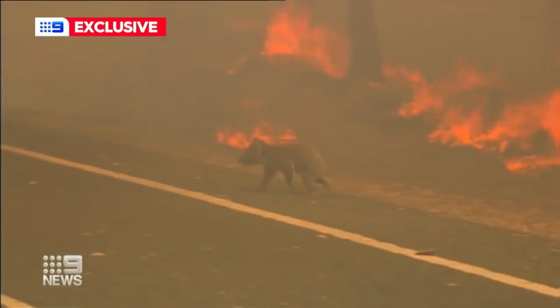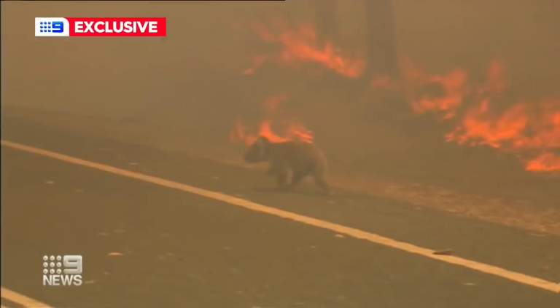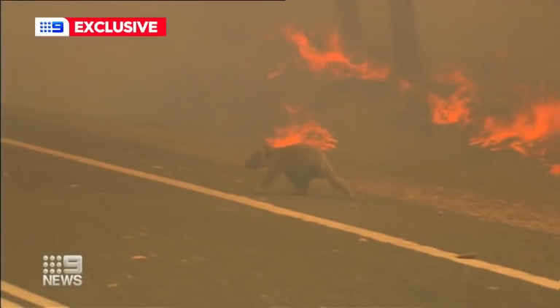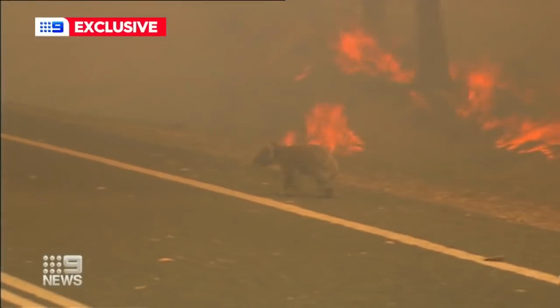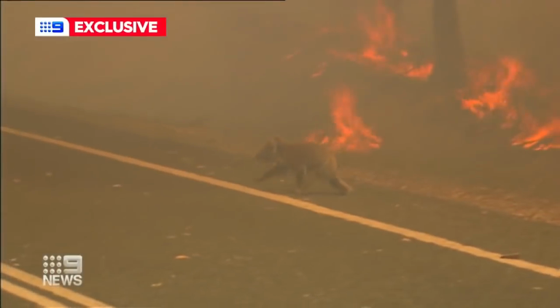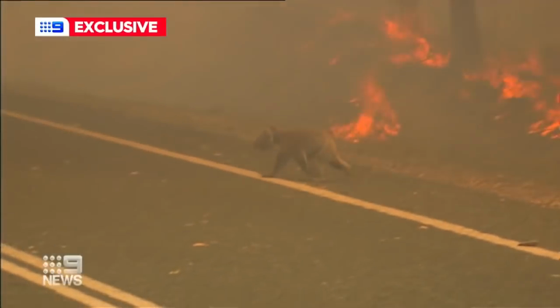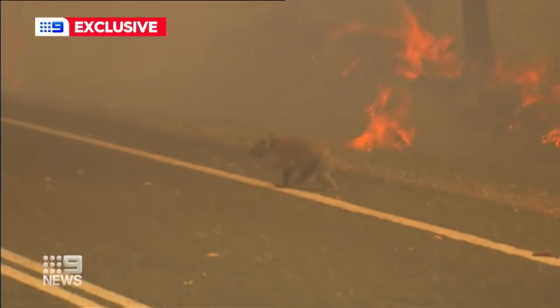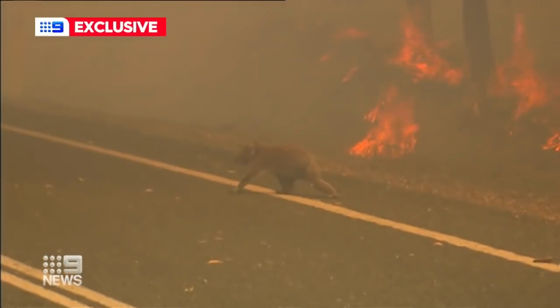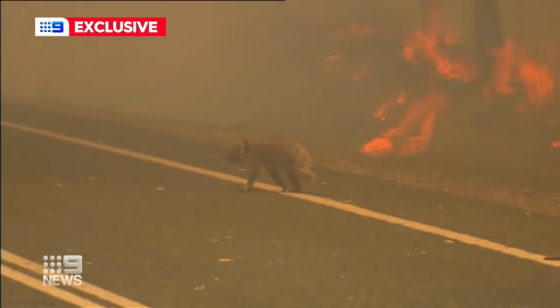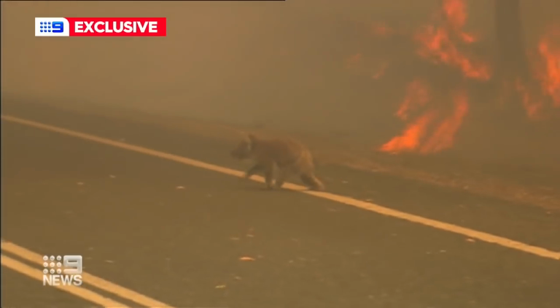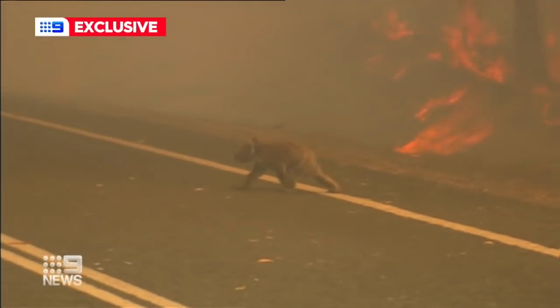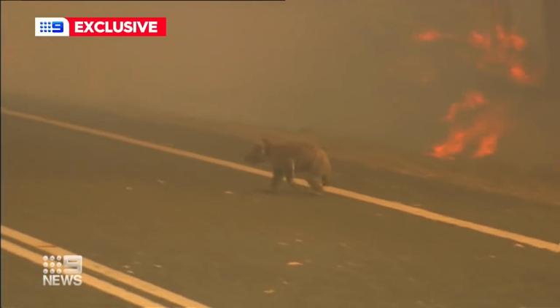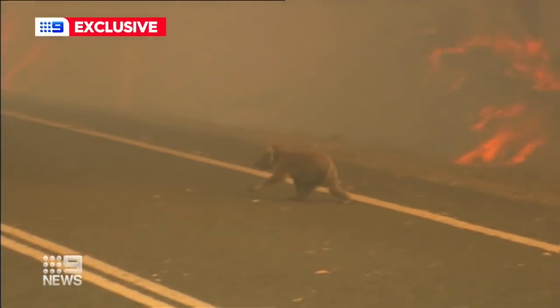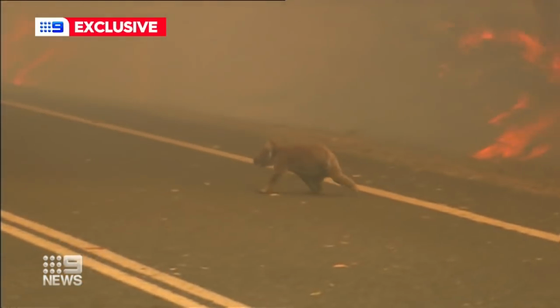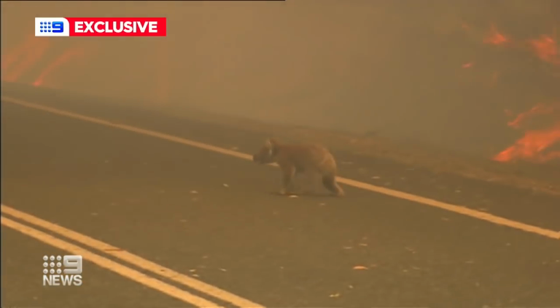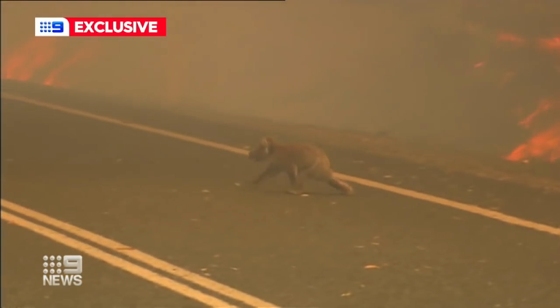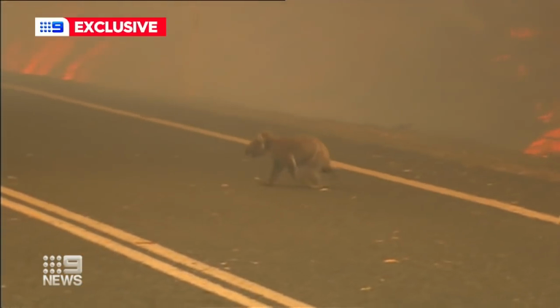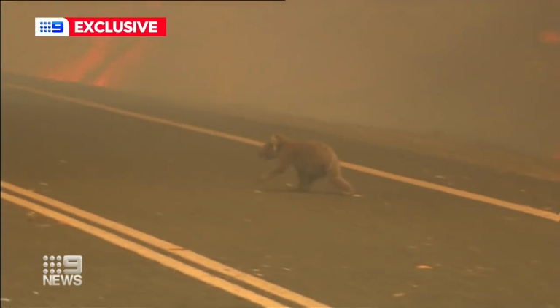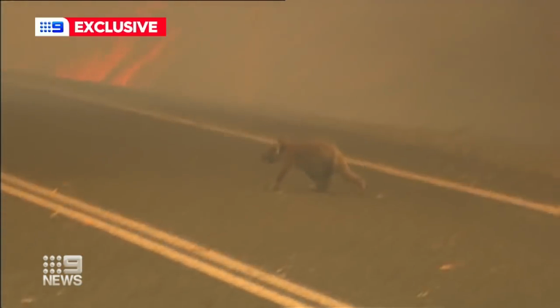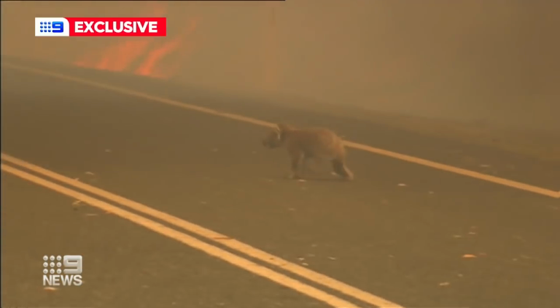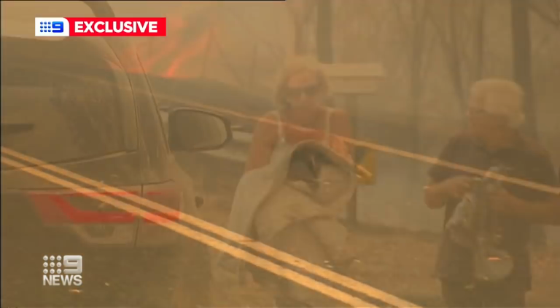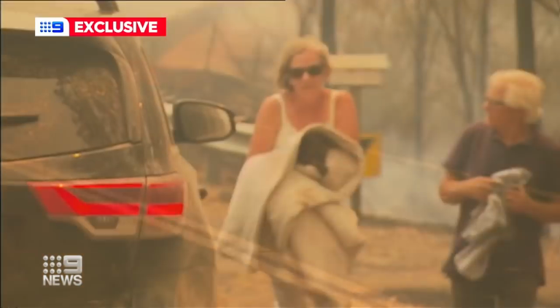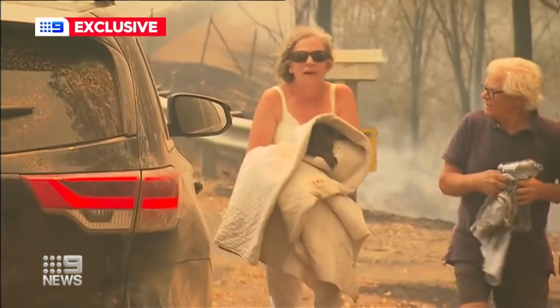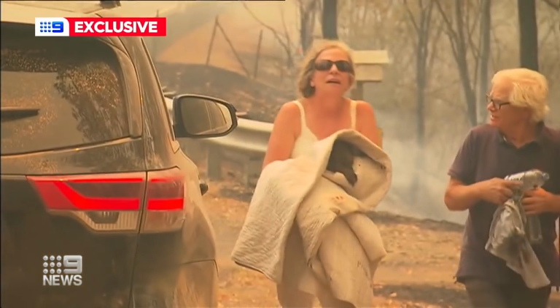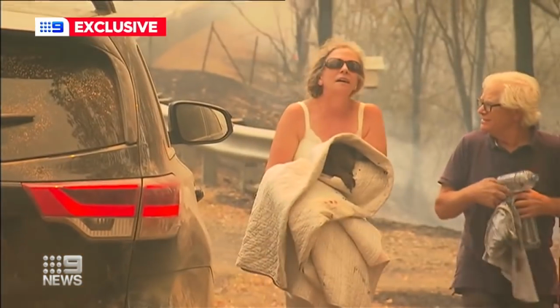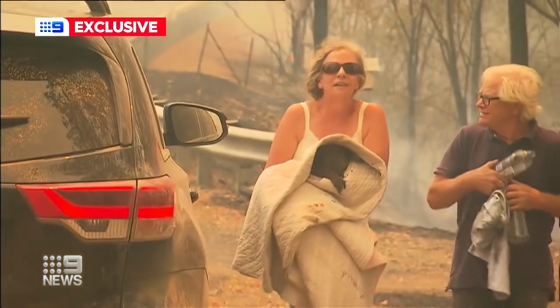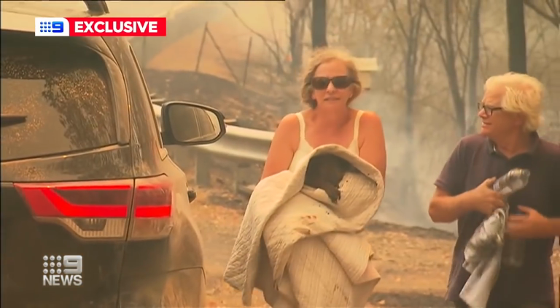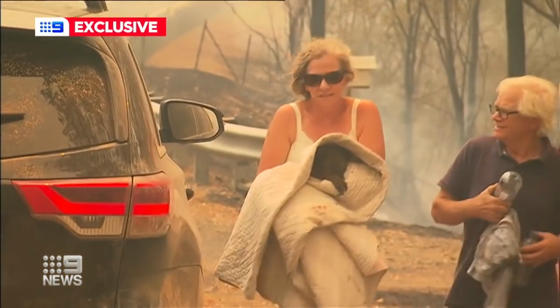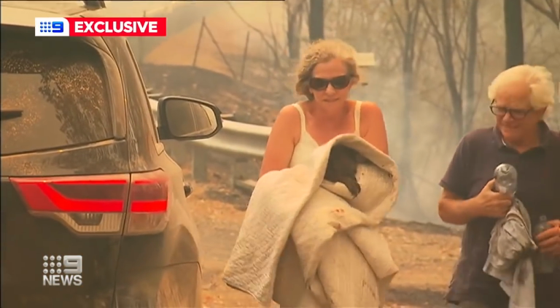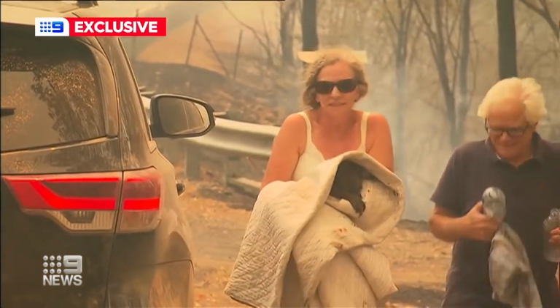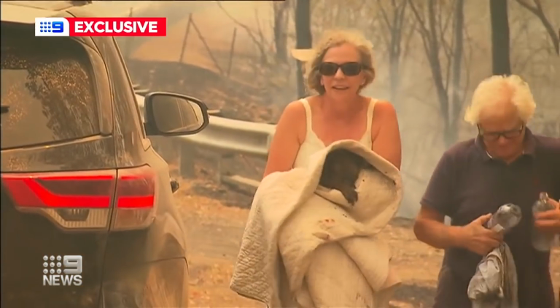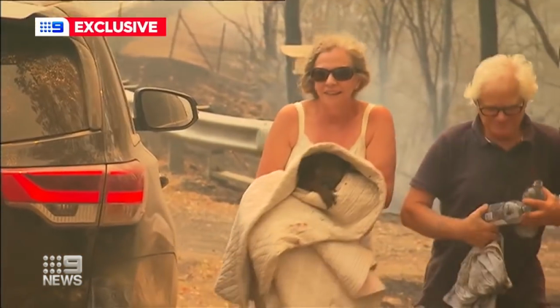Which might prevent more heartache like this on home soil too. Fiona Willen, Nine News.